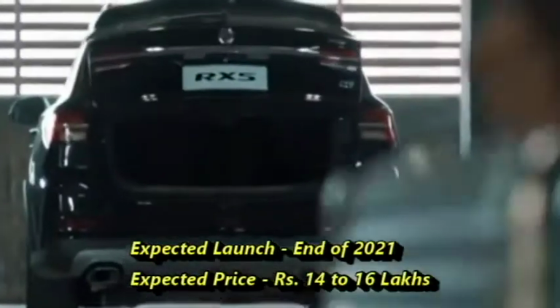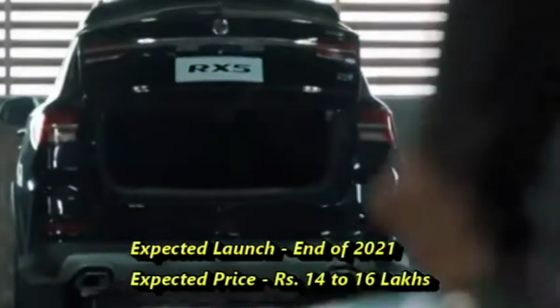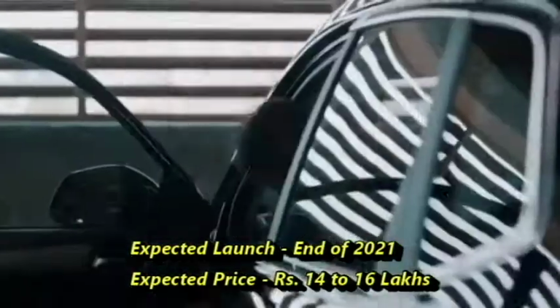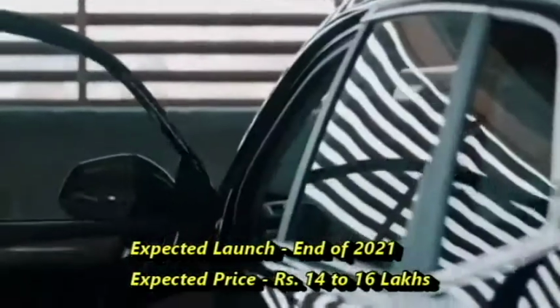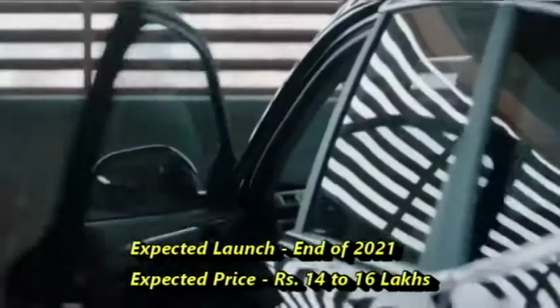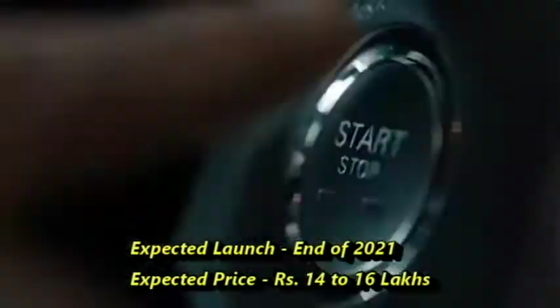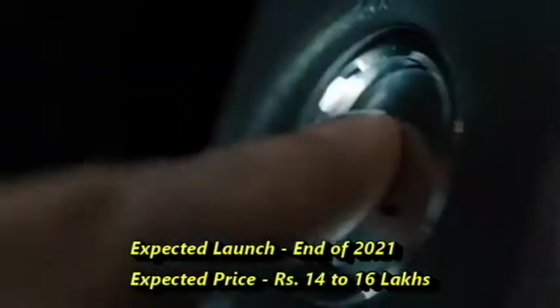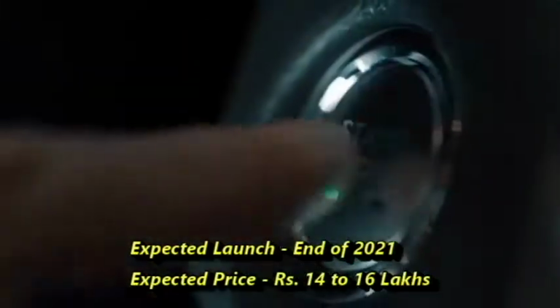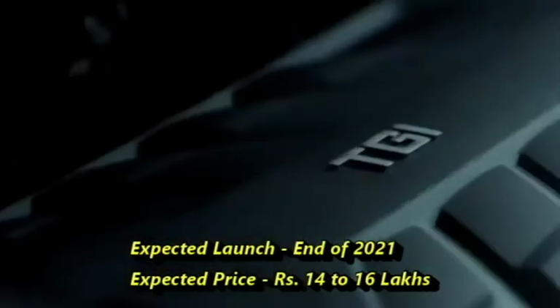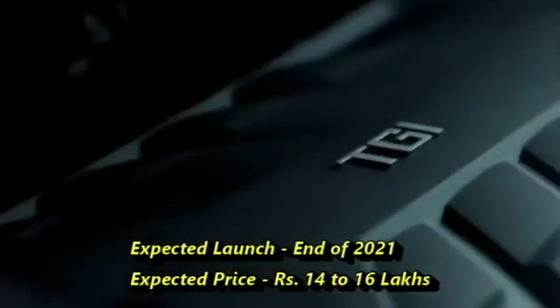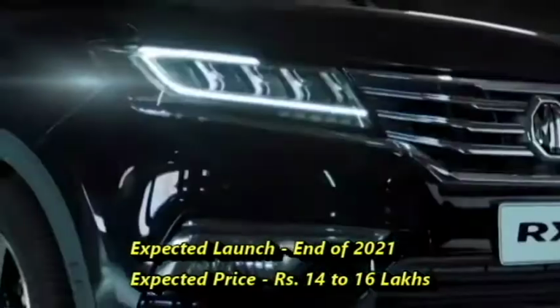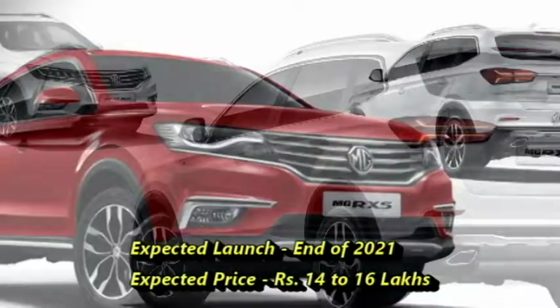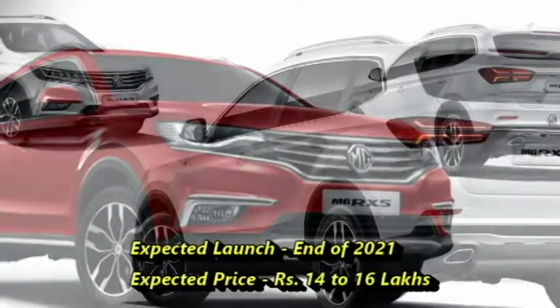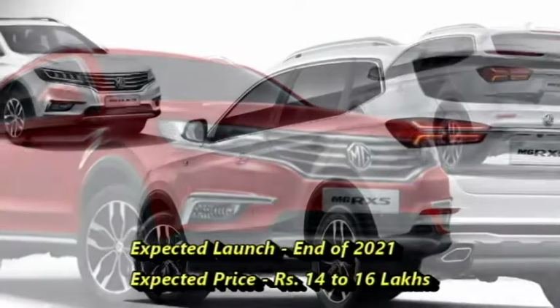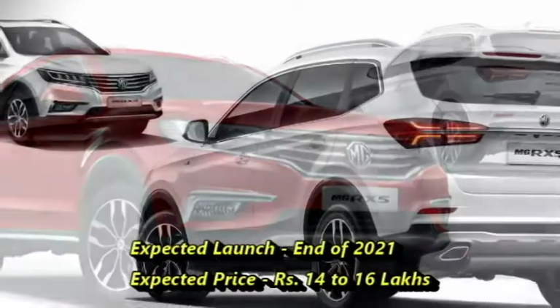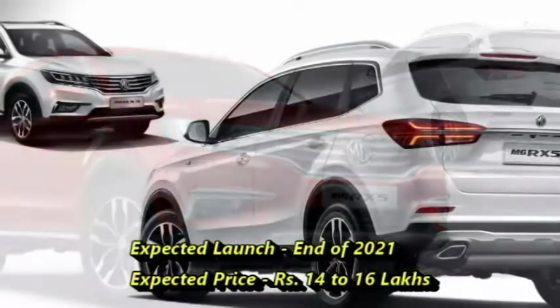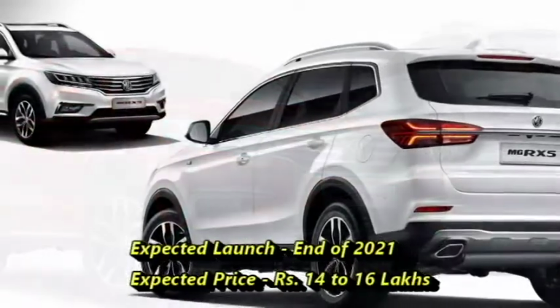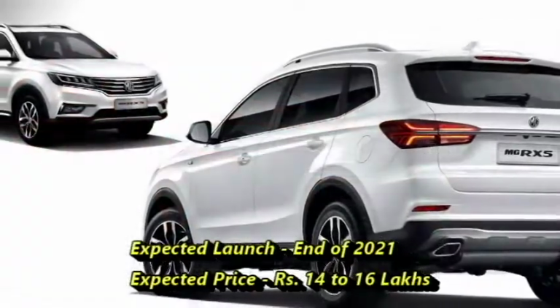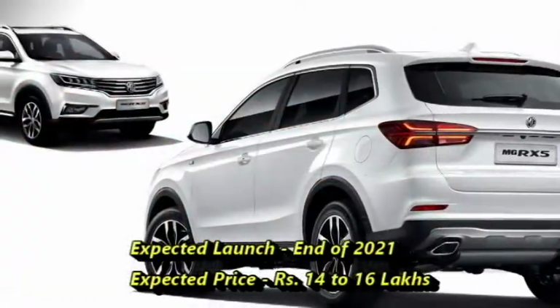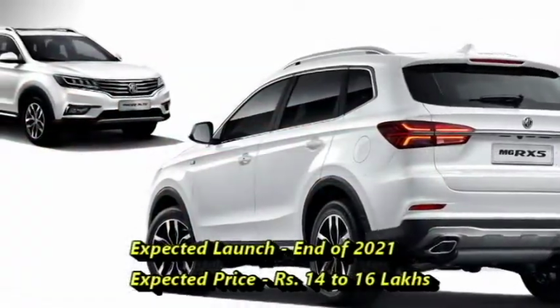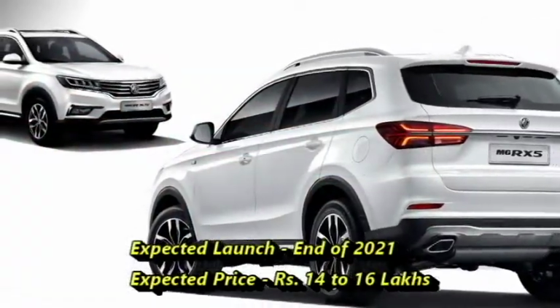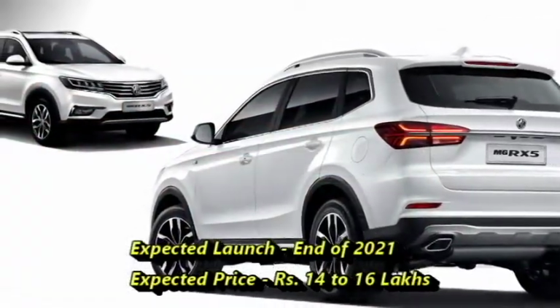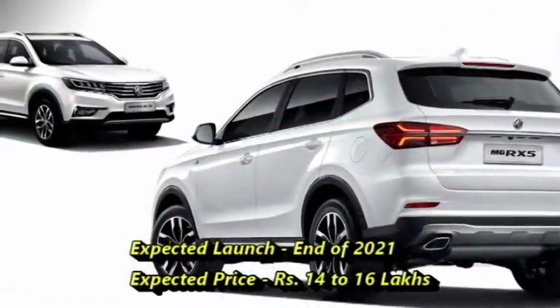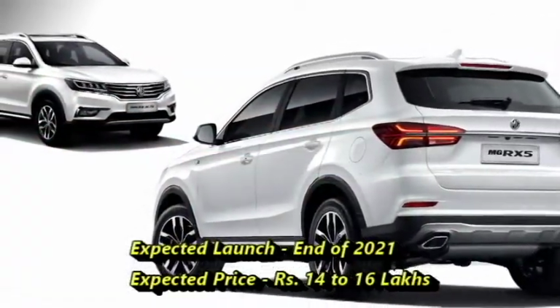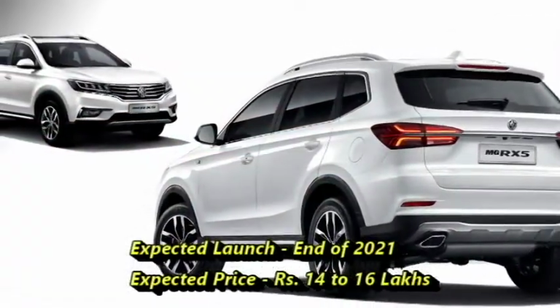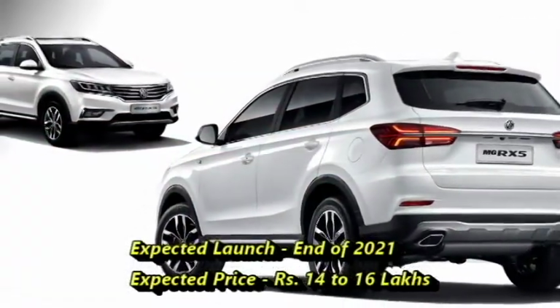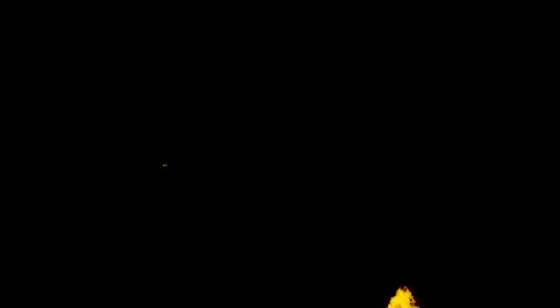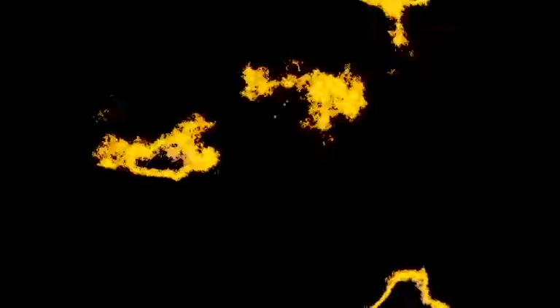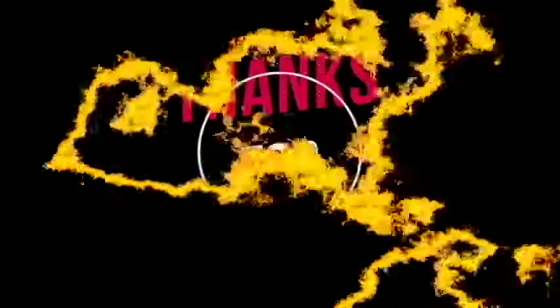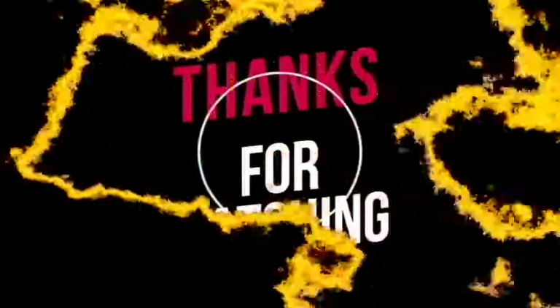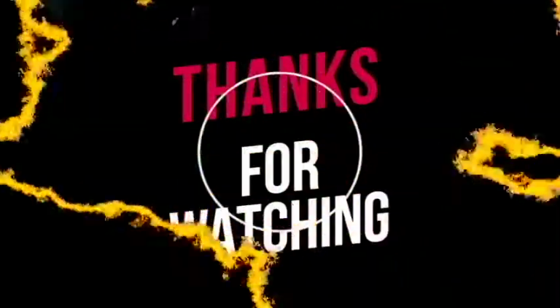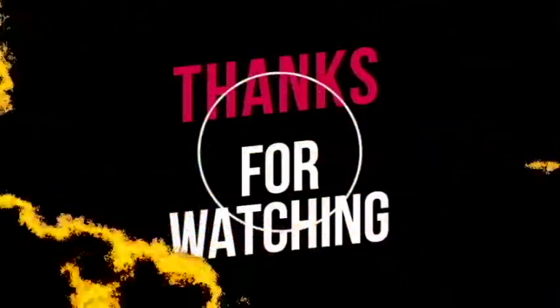According to MG Motor, the SUV will come to the market at the end of 2021 at an expected price between Rs 14 to 16 lakhs.